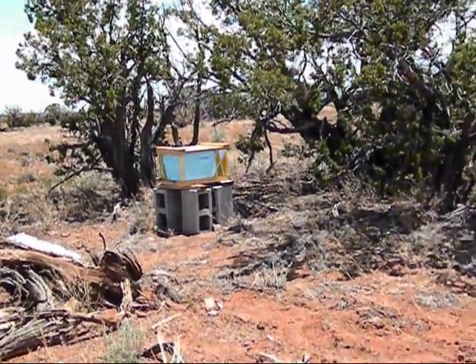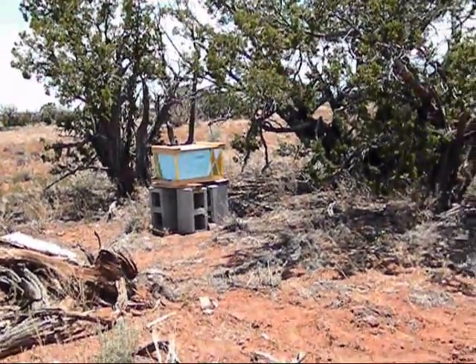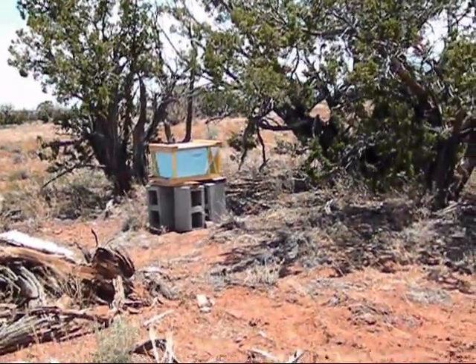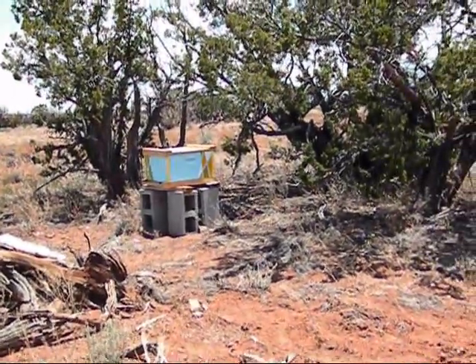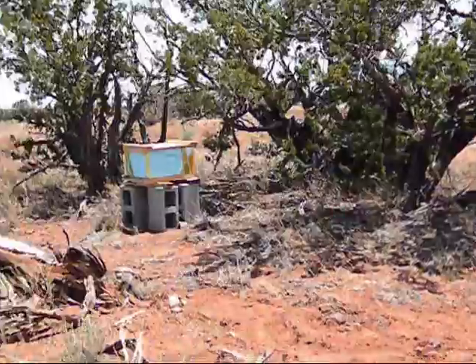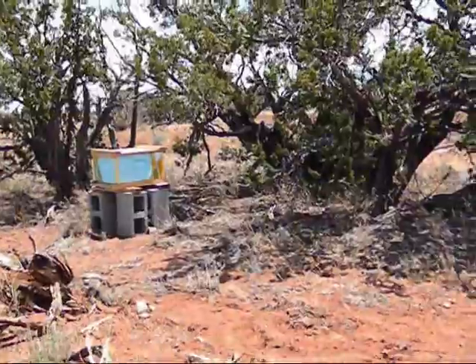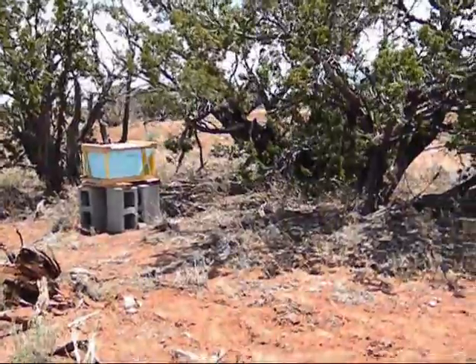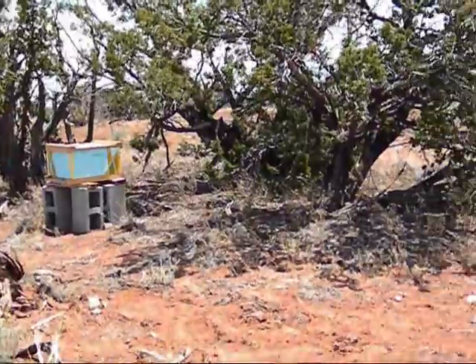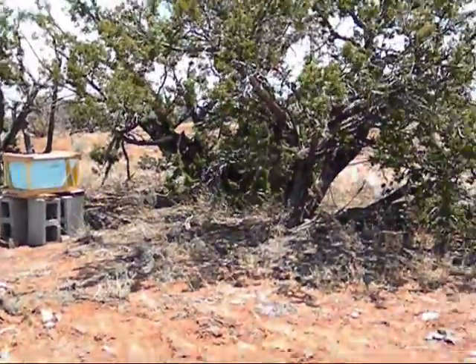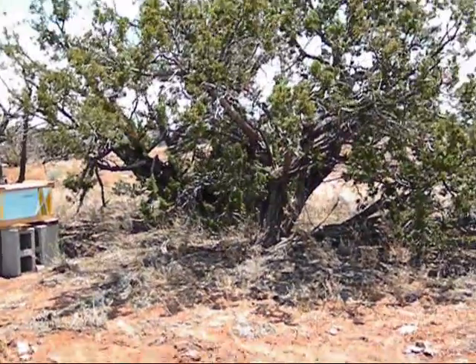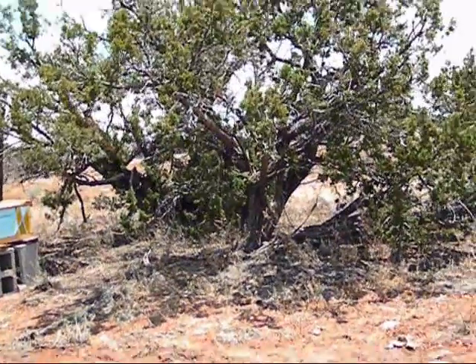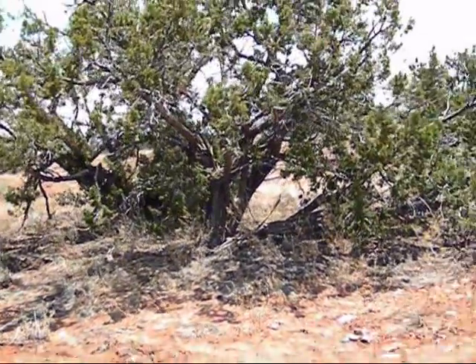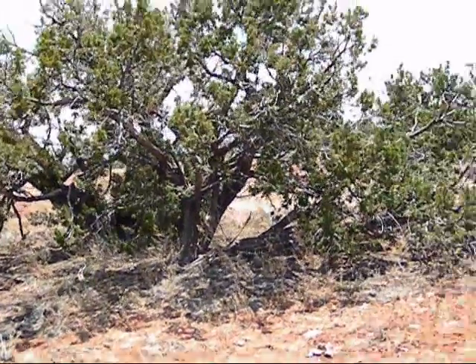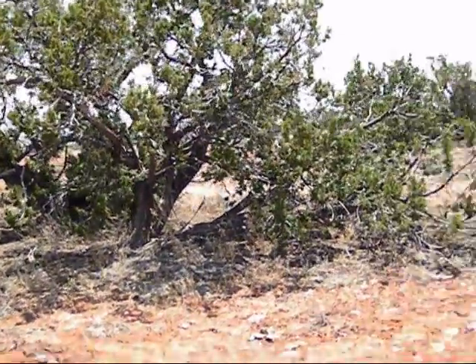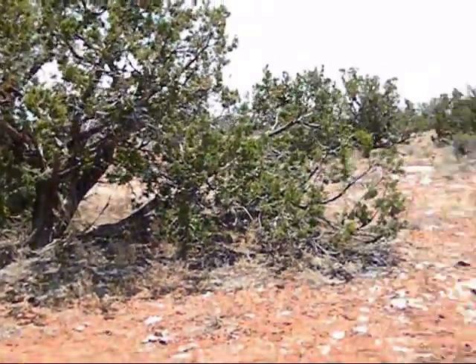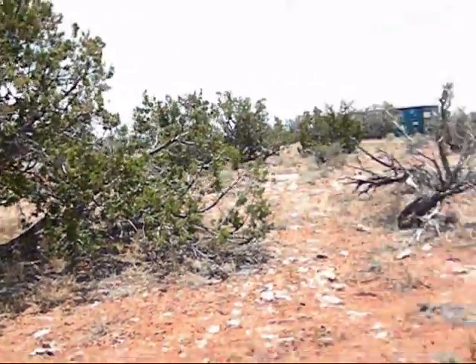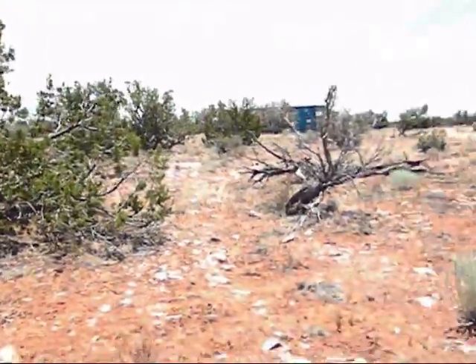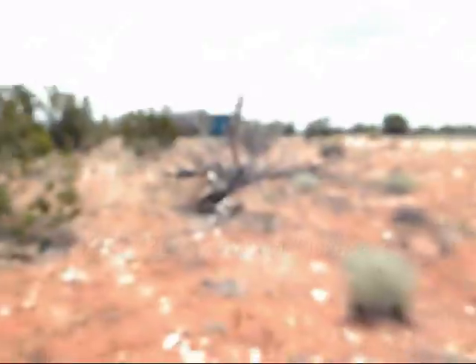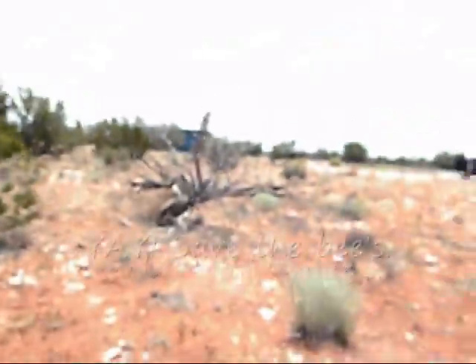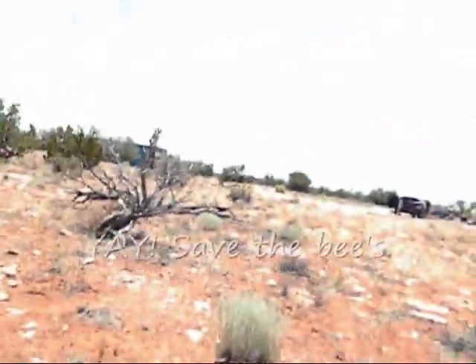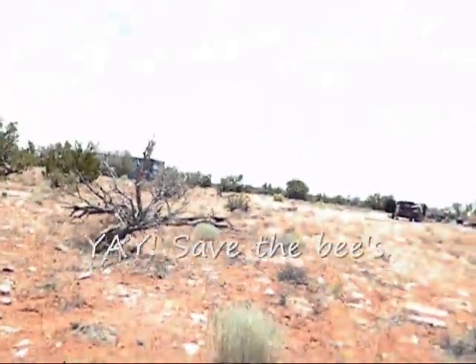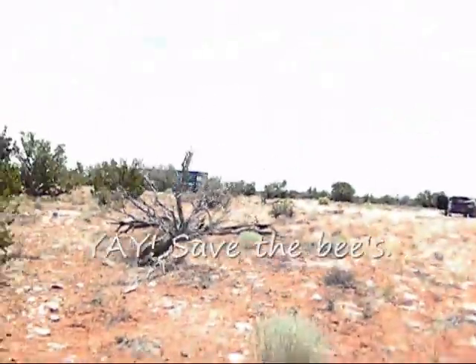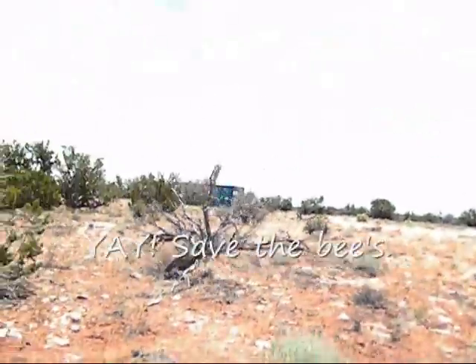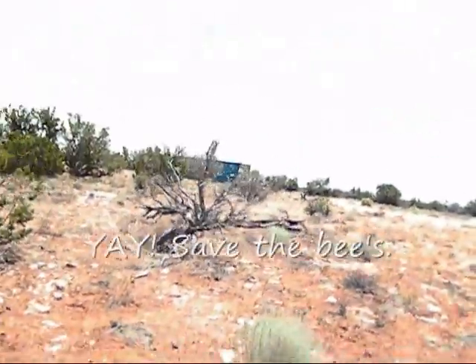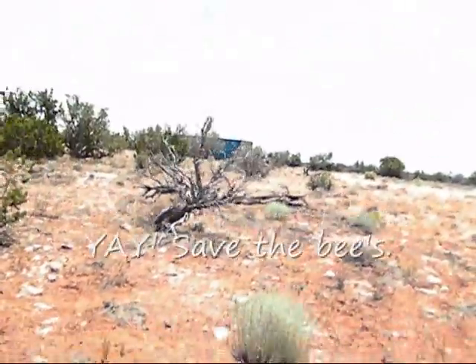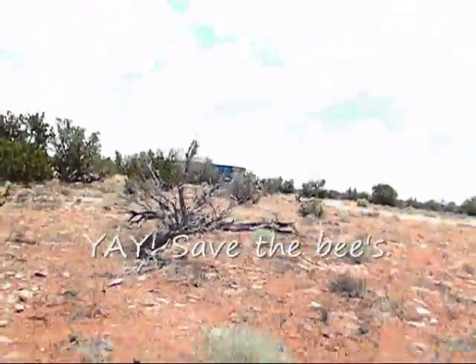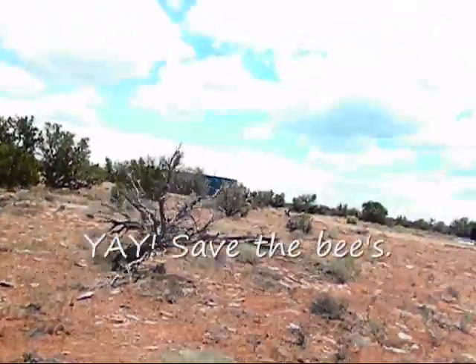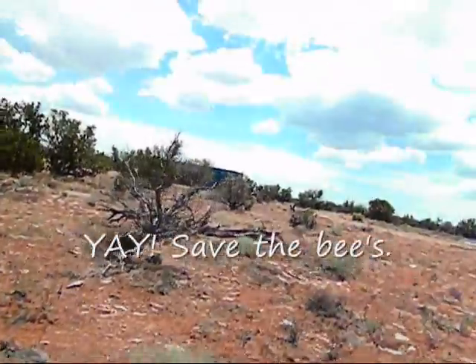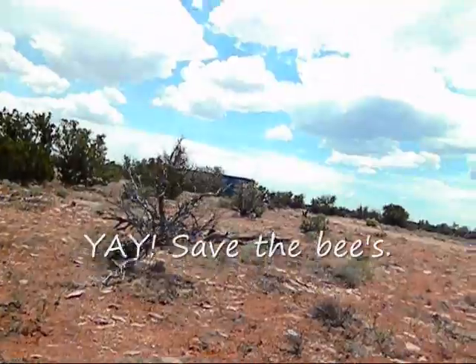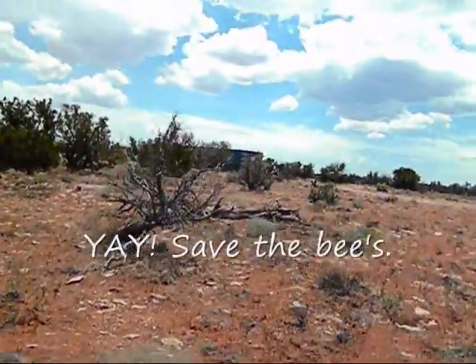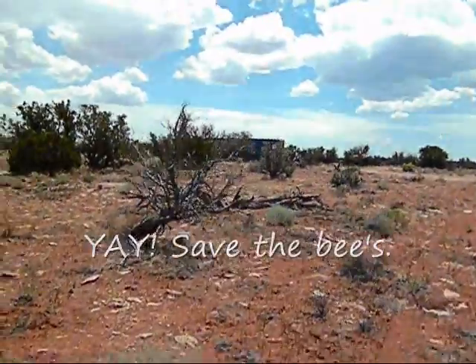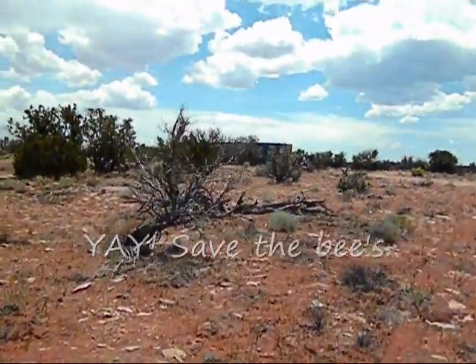Bee box update? Nothing. I'm not killing anything there.